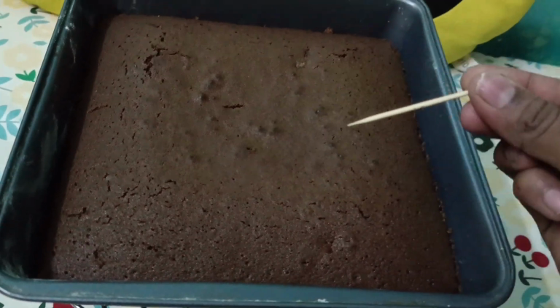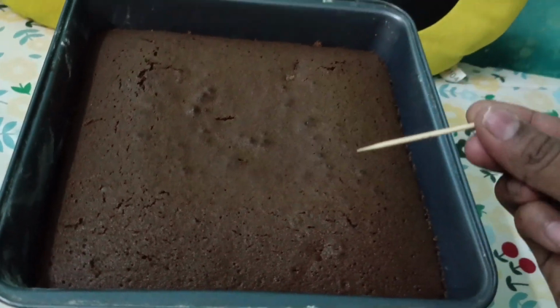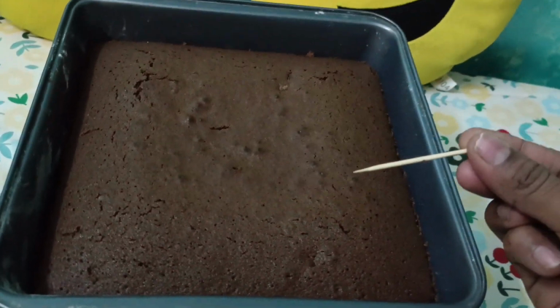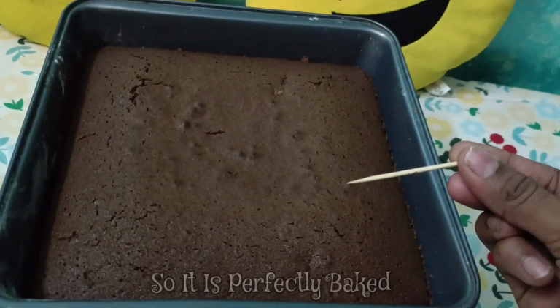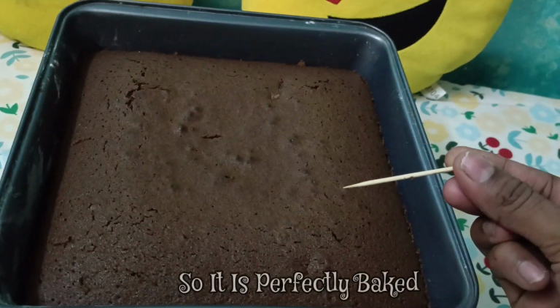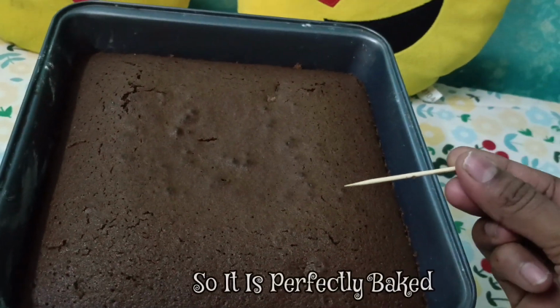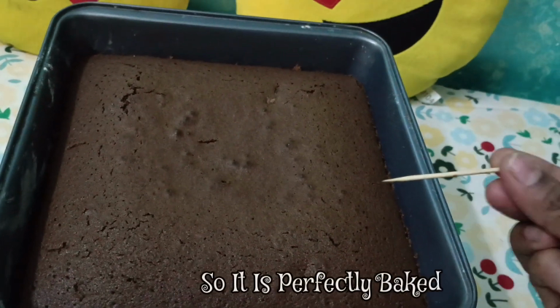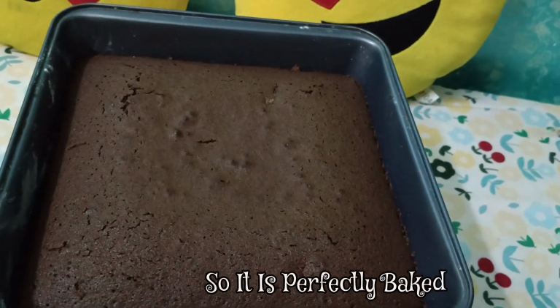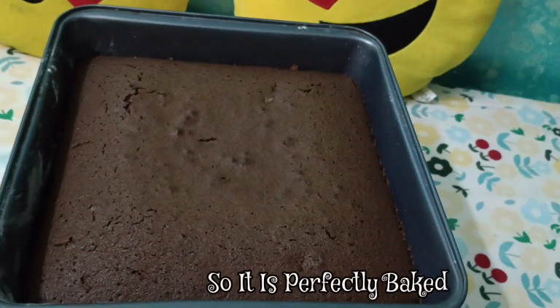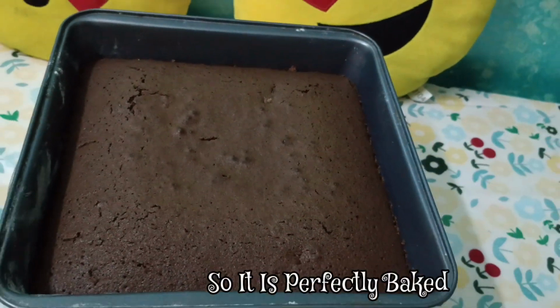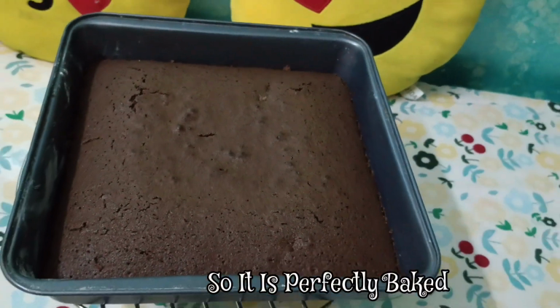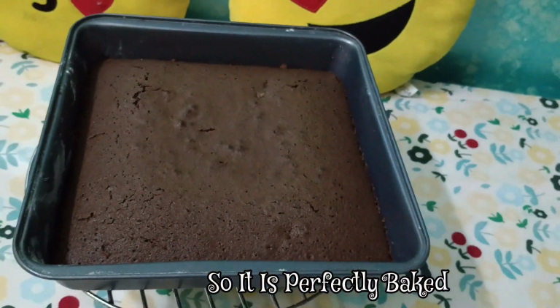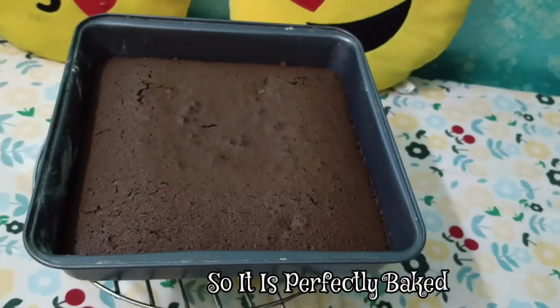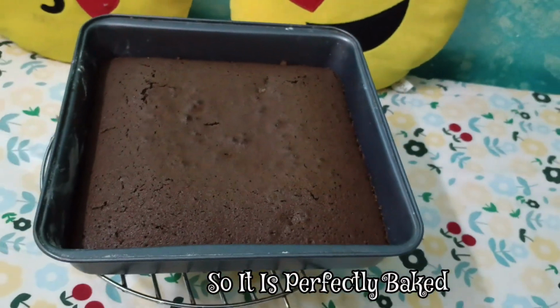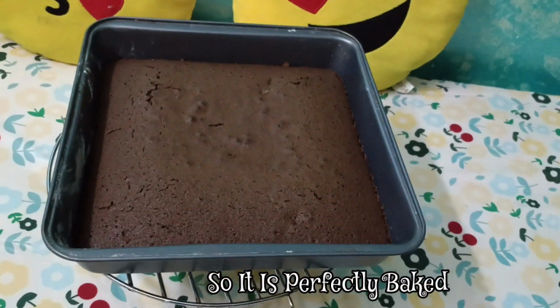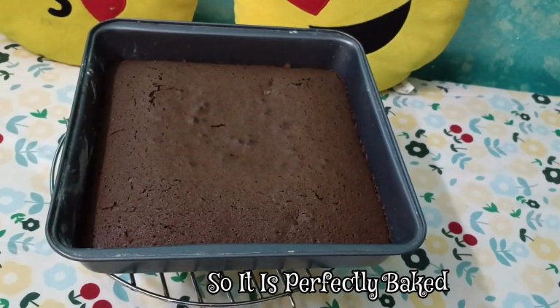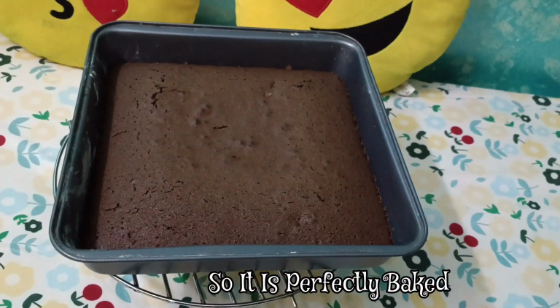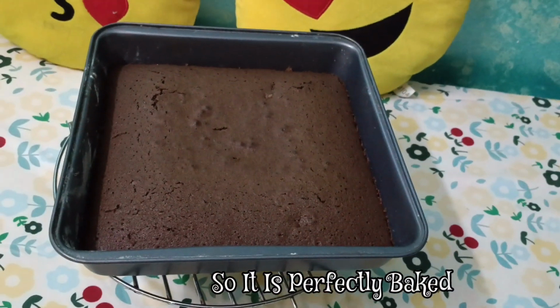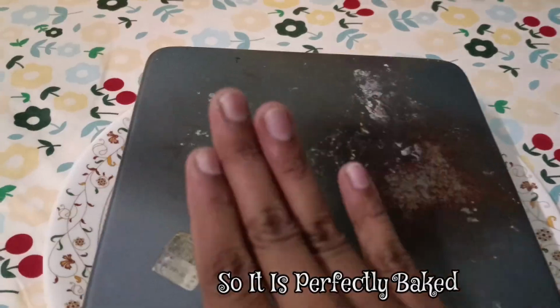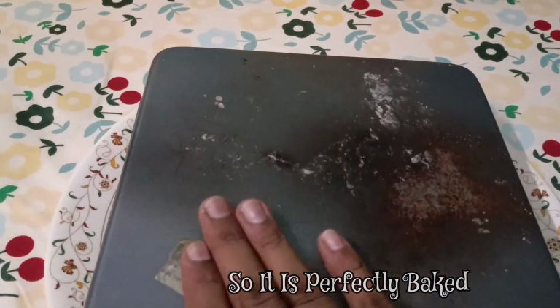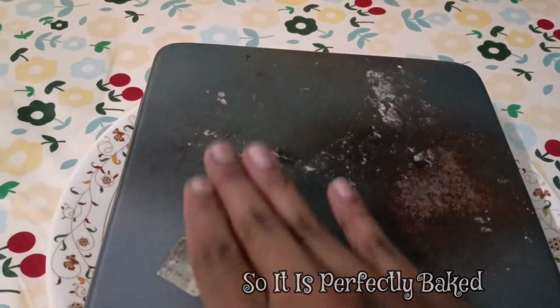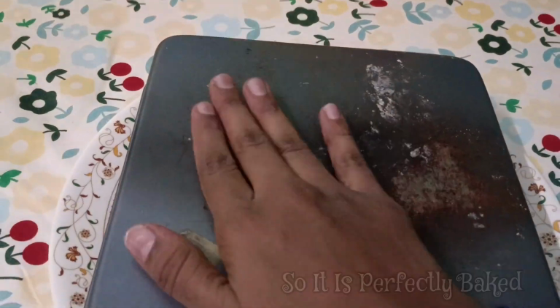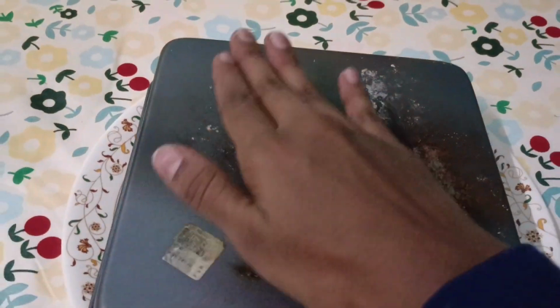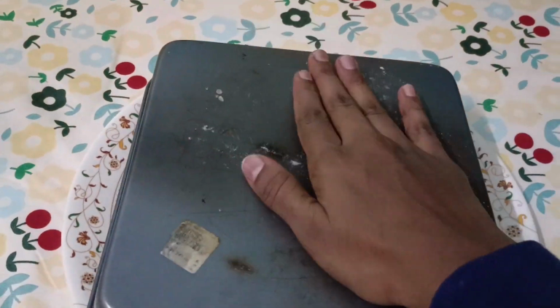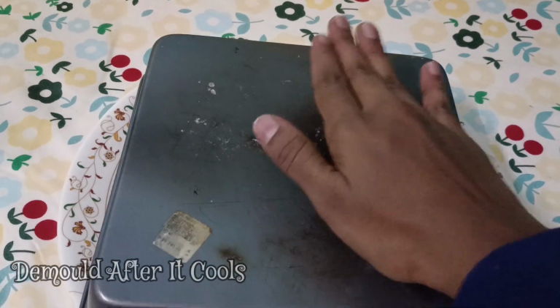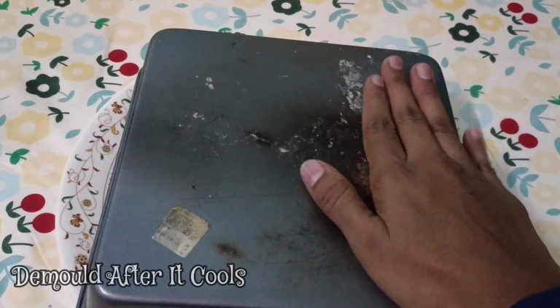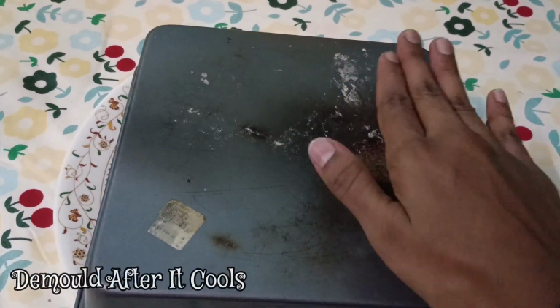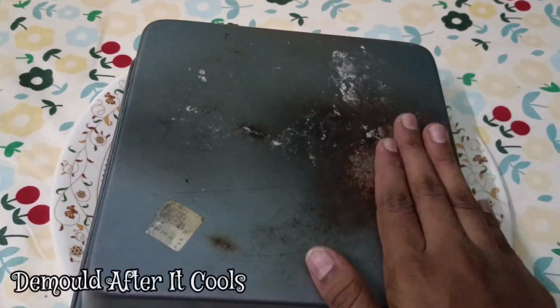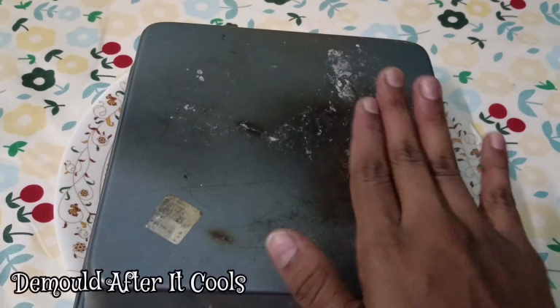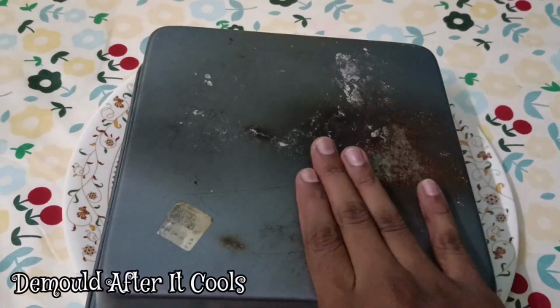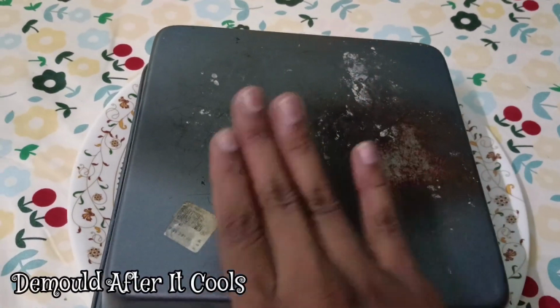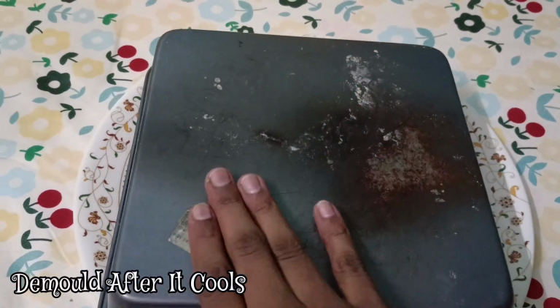Use a toothpick to check — if it comes out clean, the cake is perfectly baked.